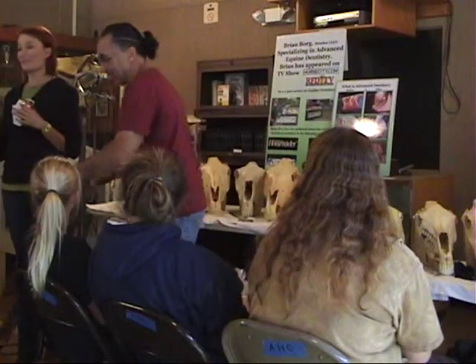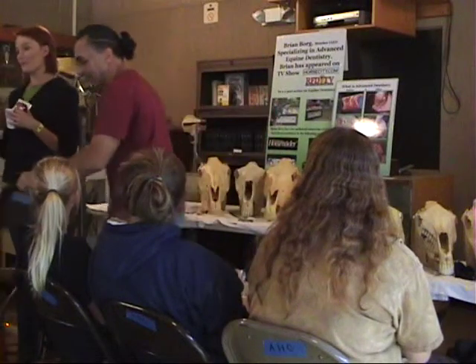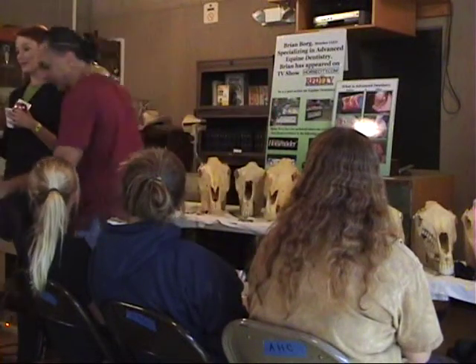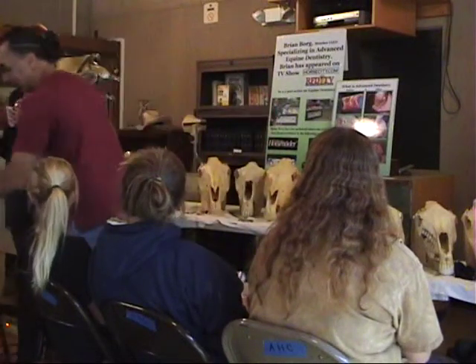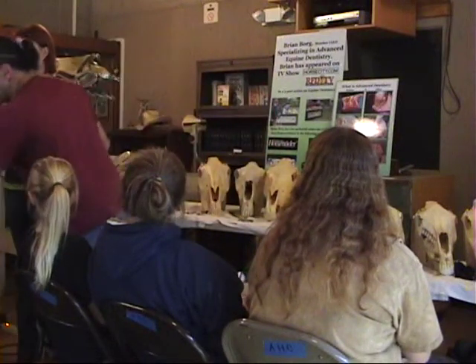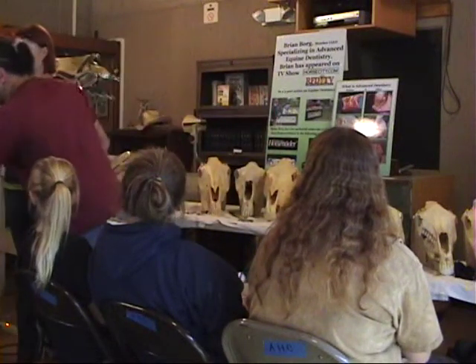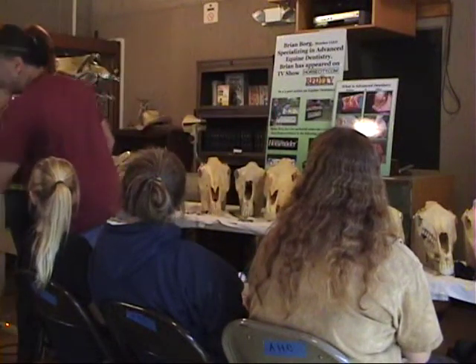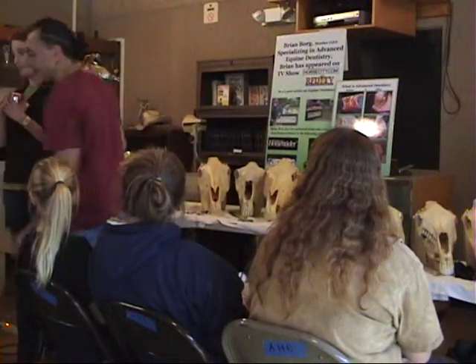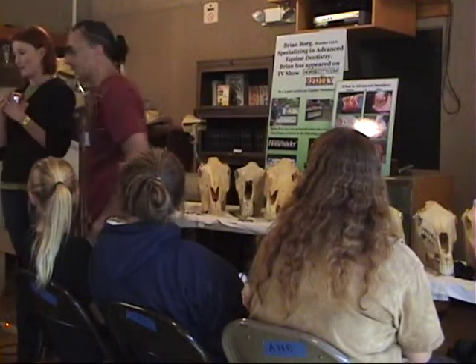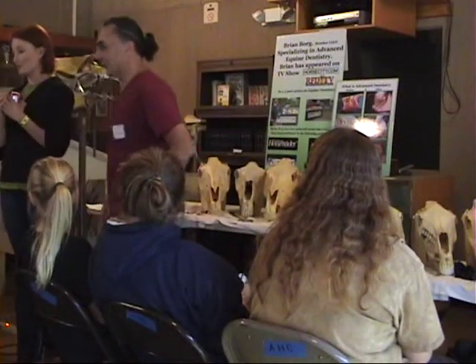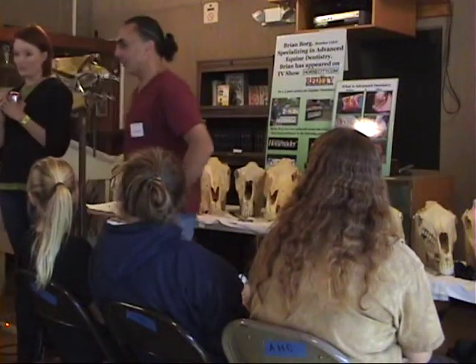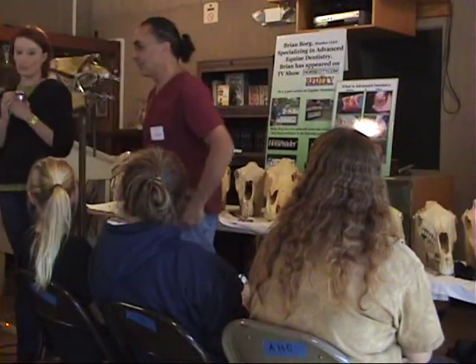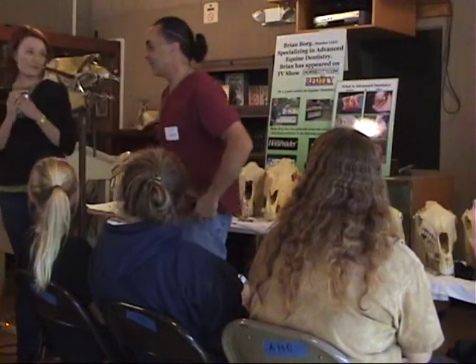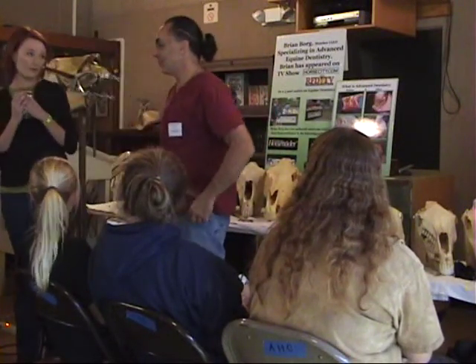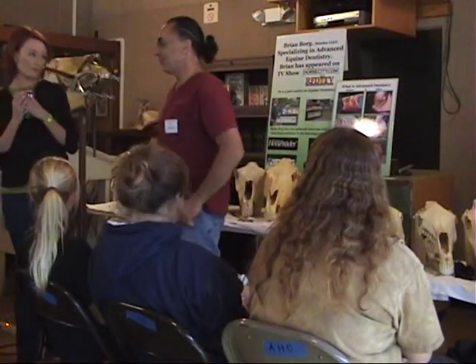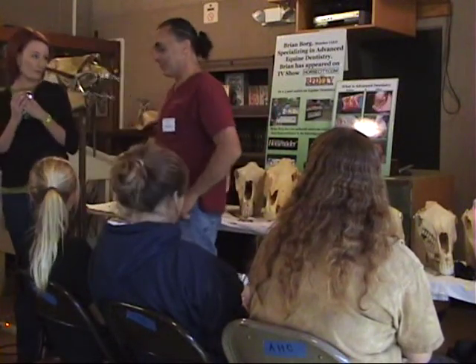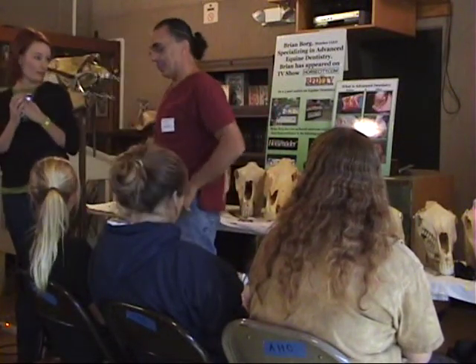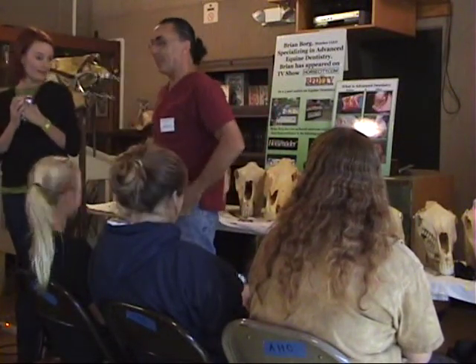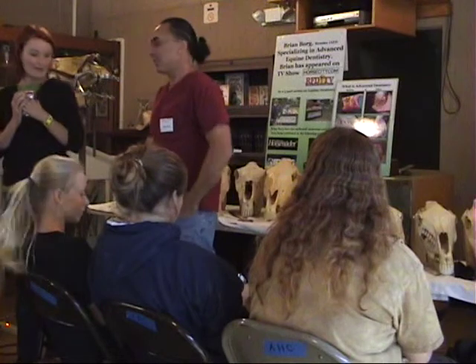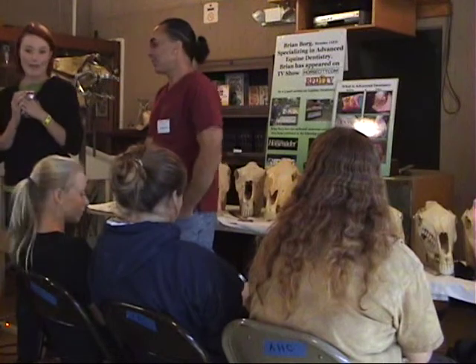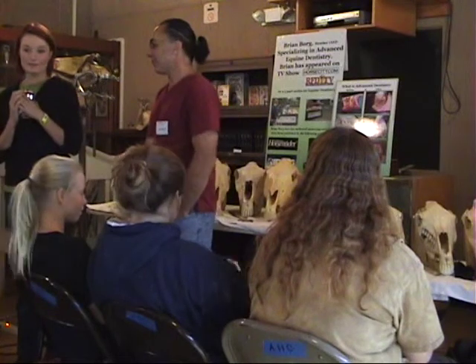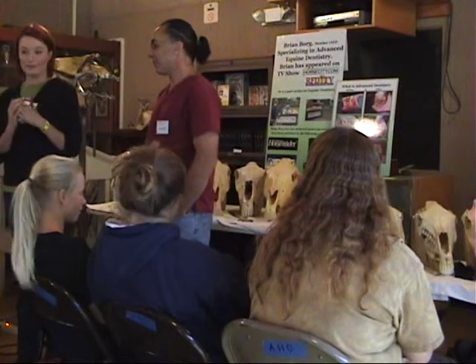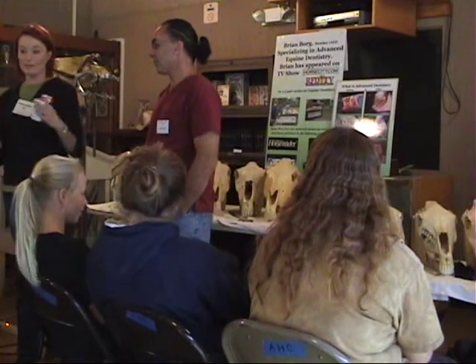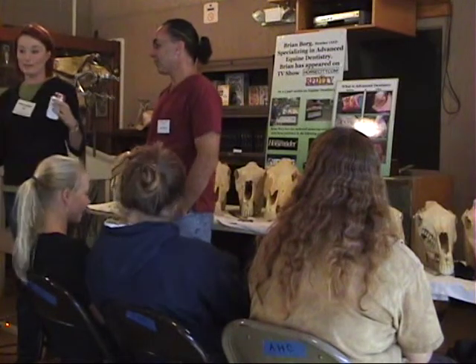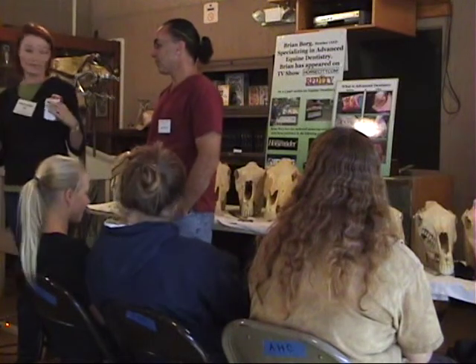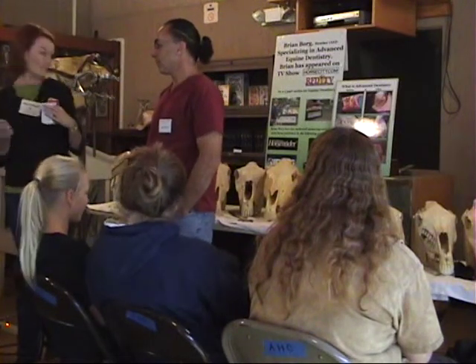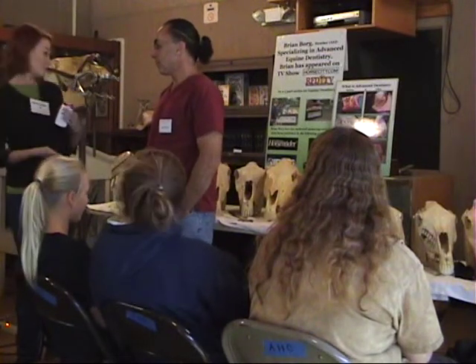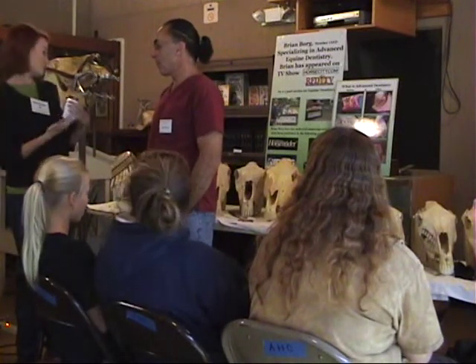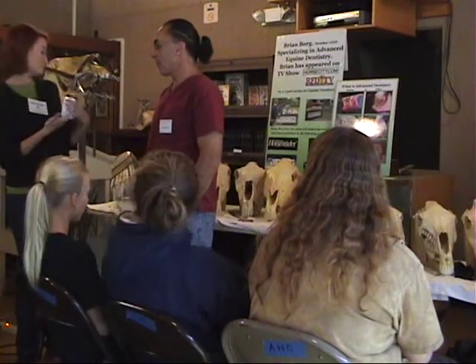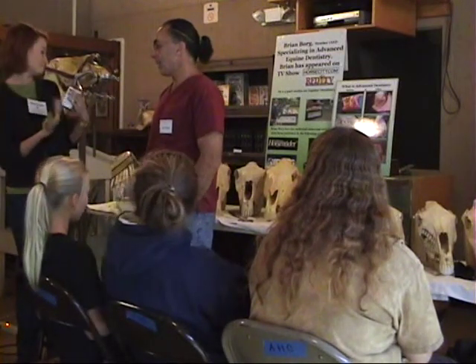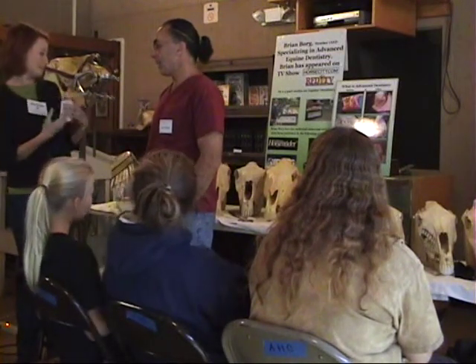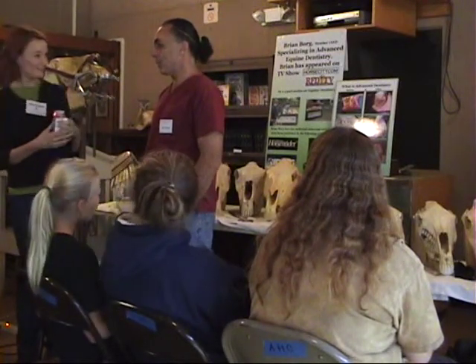This is Brian Gore. He is a member of the International Association of Equine Dentistry, and he's here to talk to you guys about Equine Dentistry.